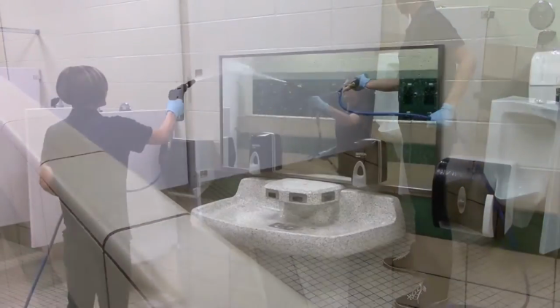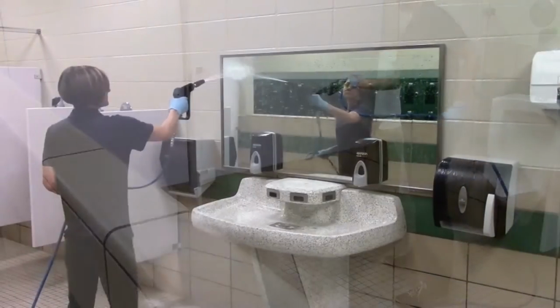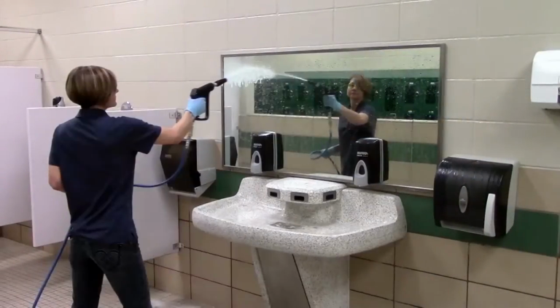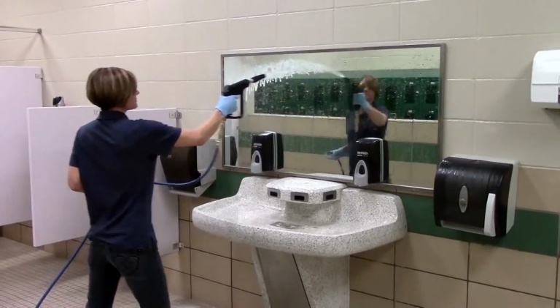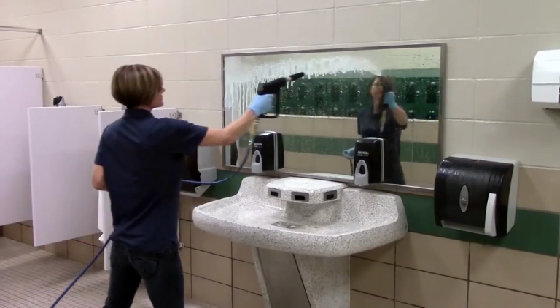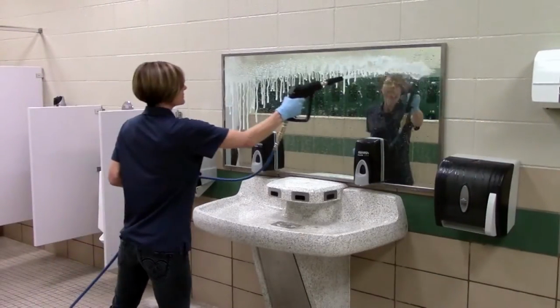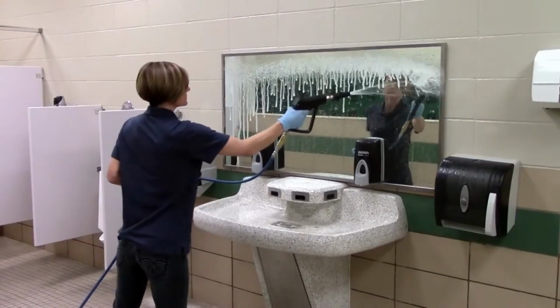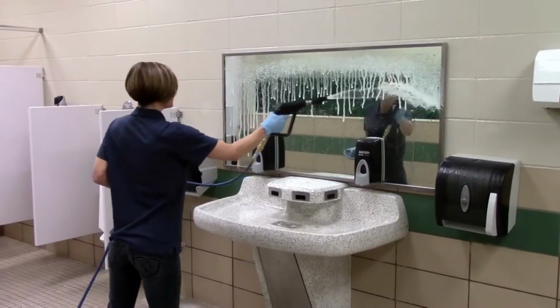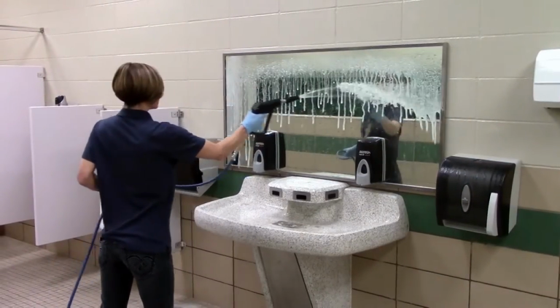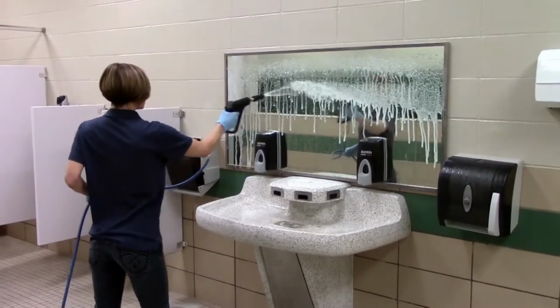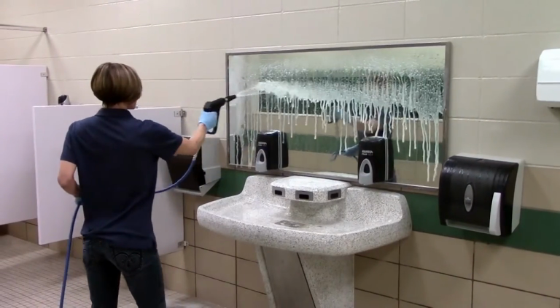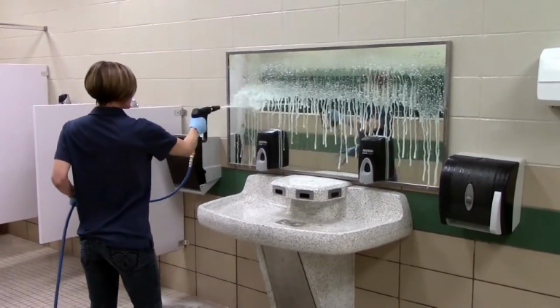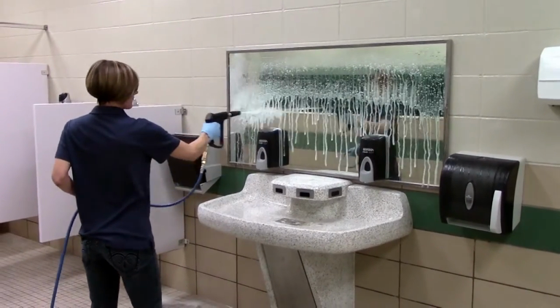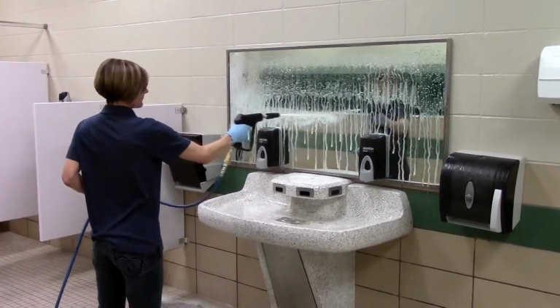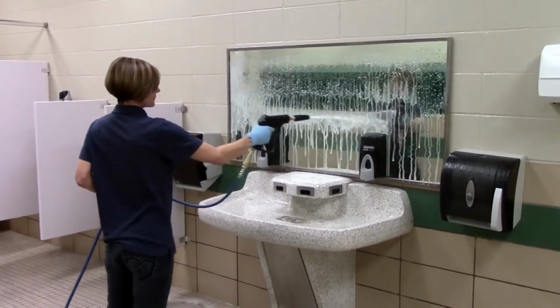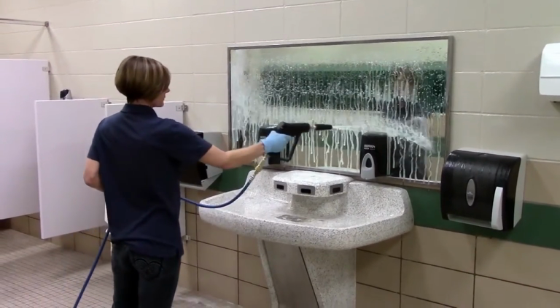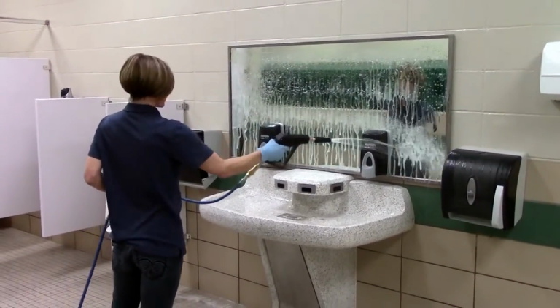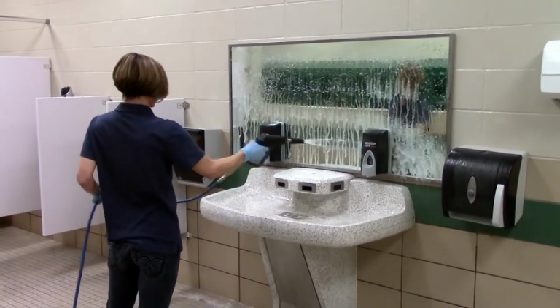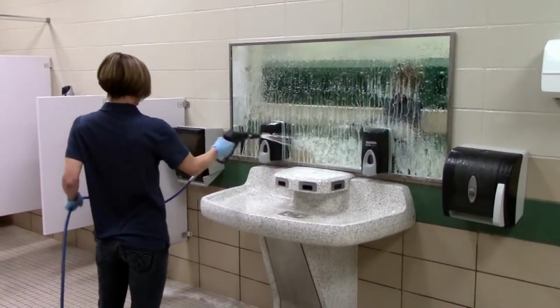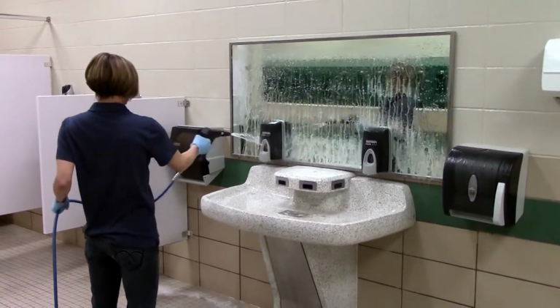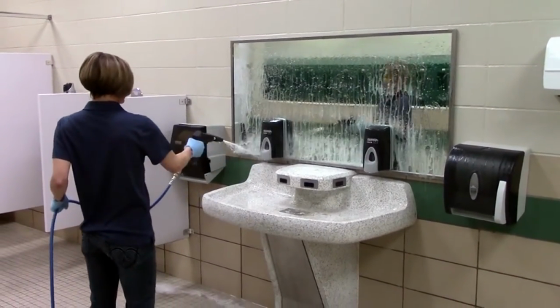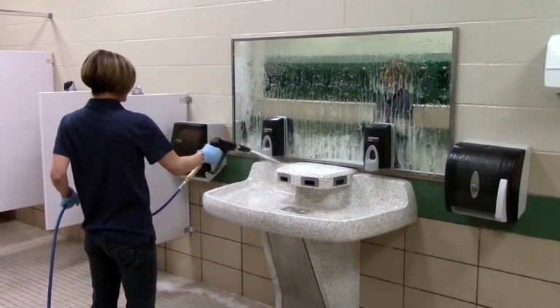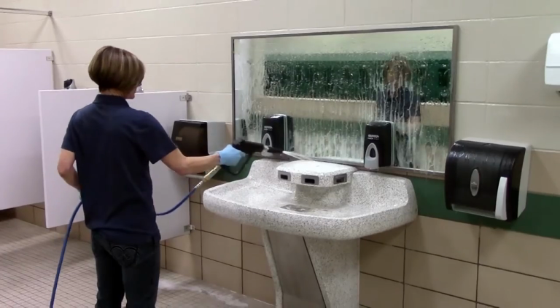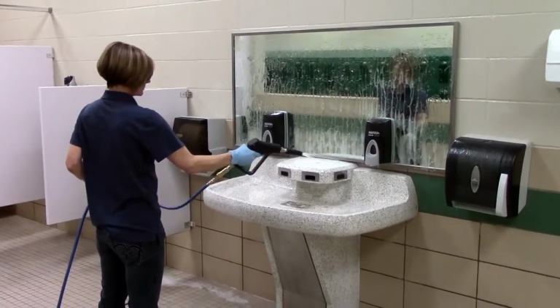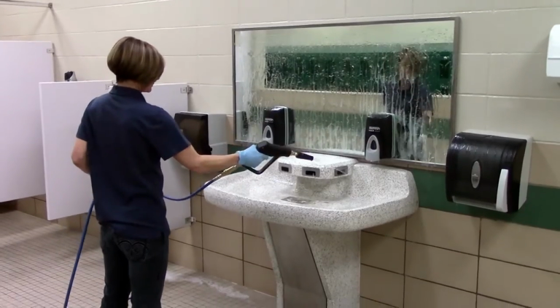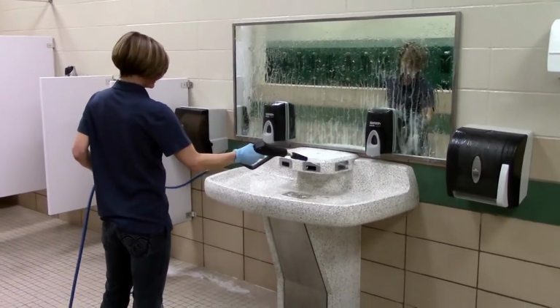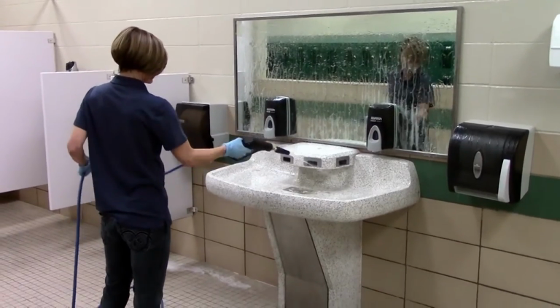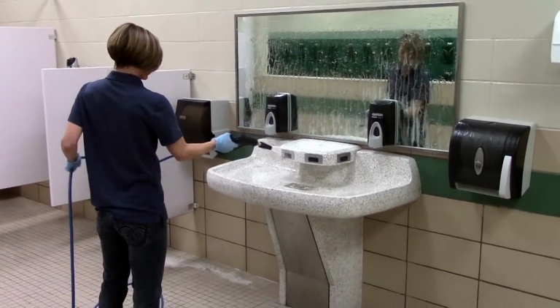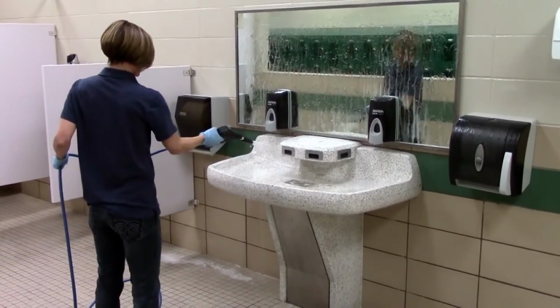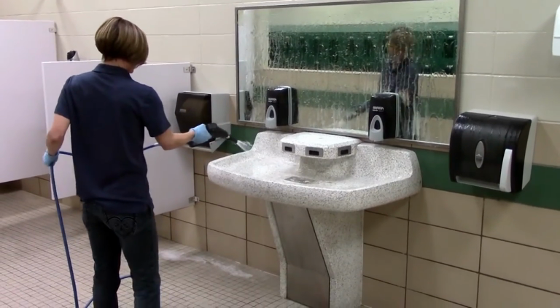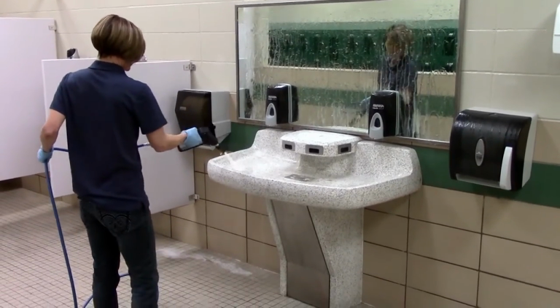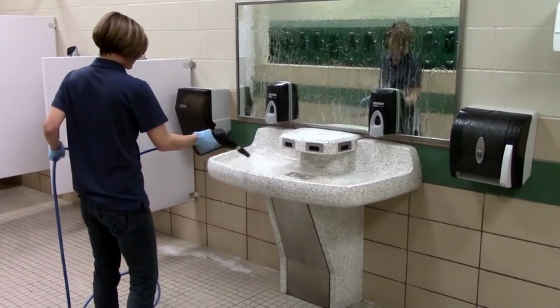Save the mirrors for last to avoid streaking, and finish off with the other fixtures like sinks and even the walls if necessary.